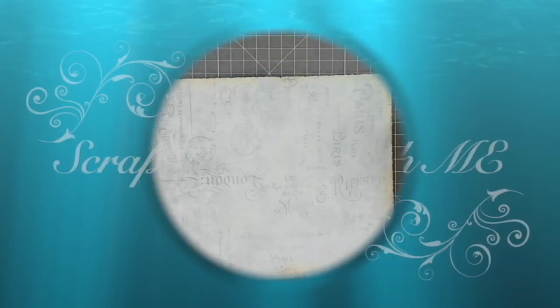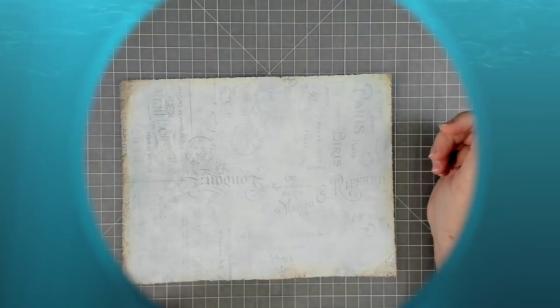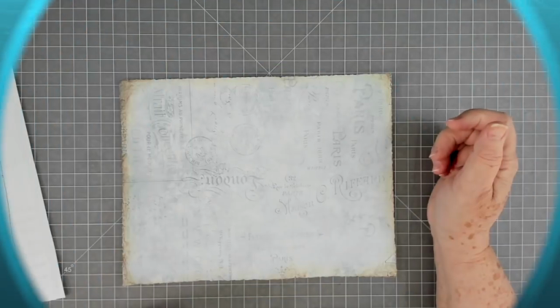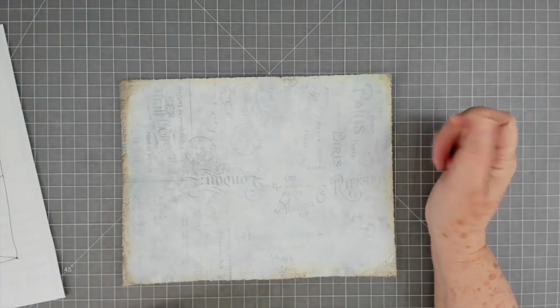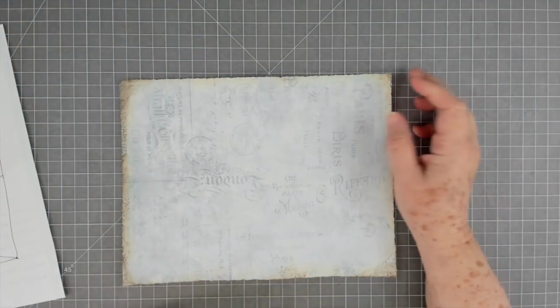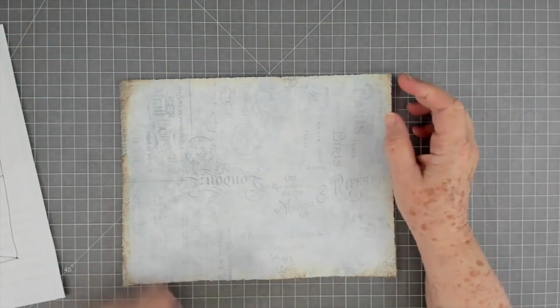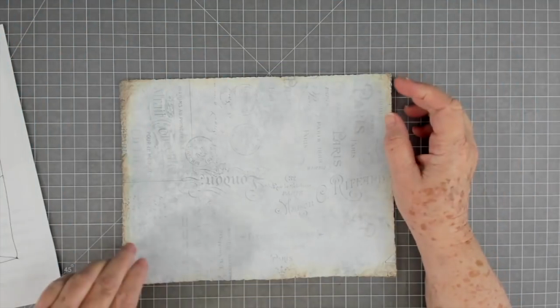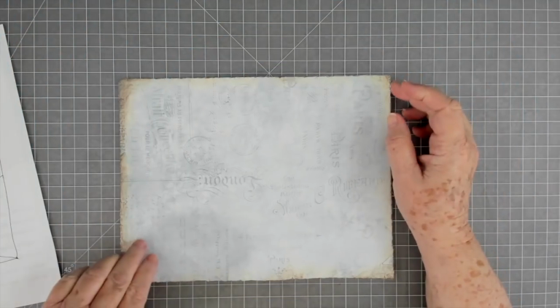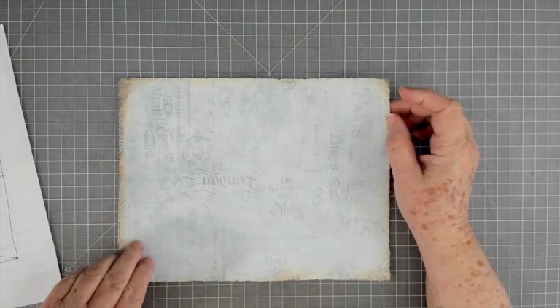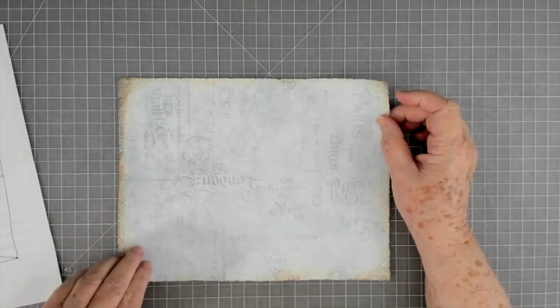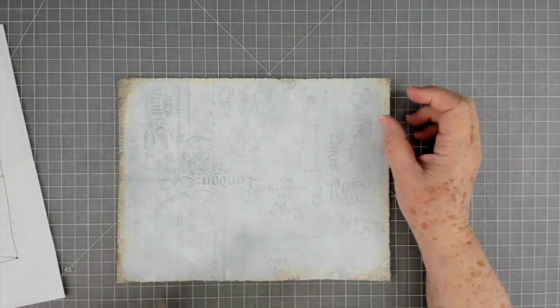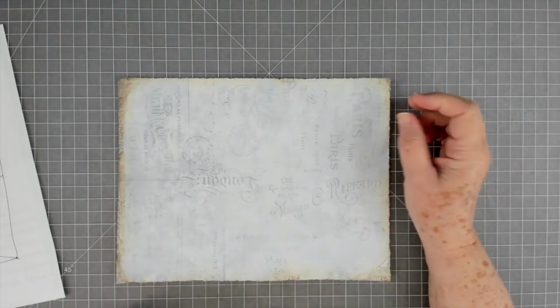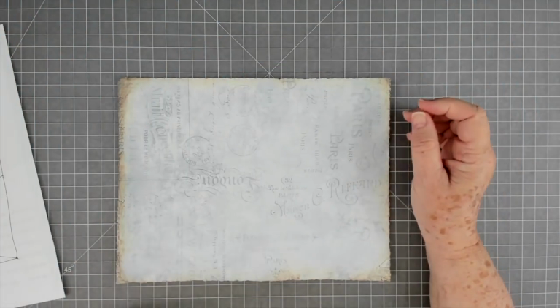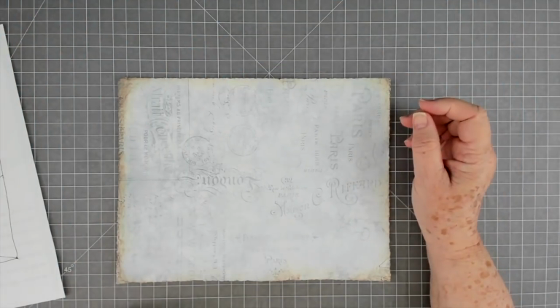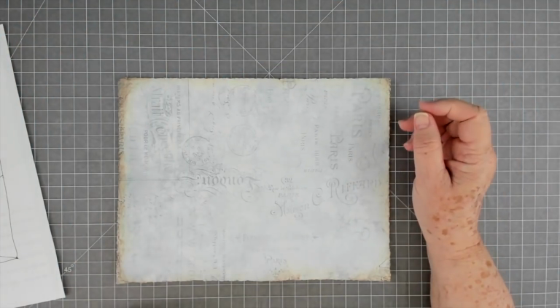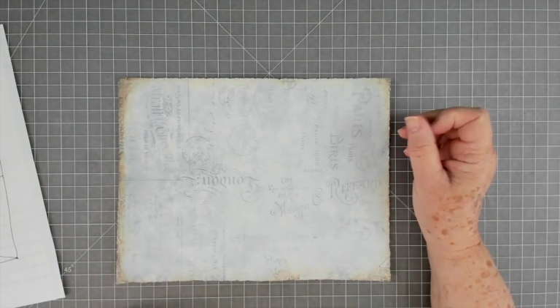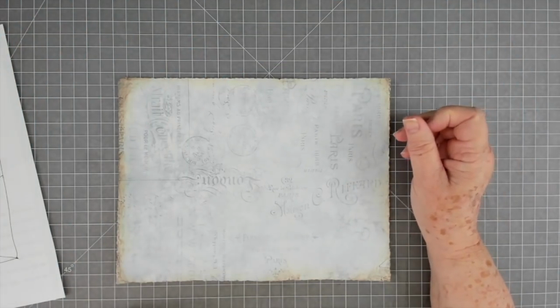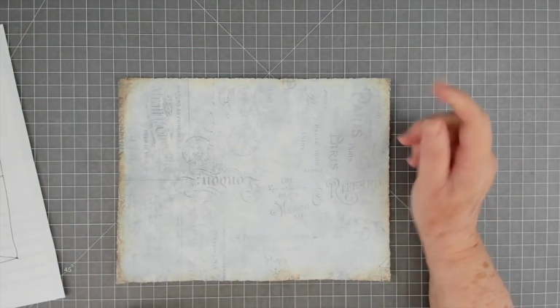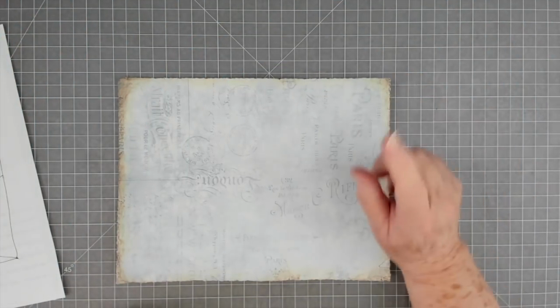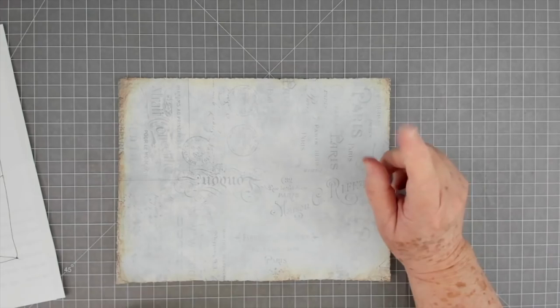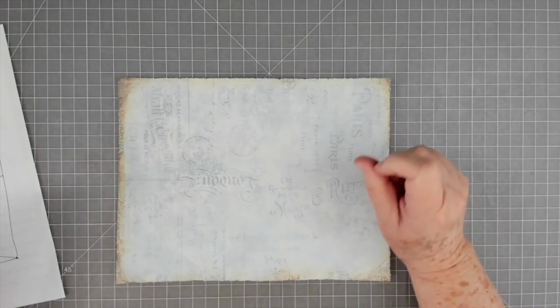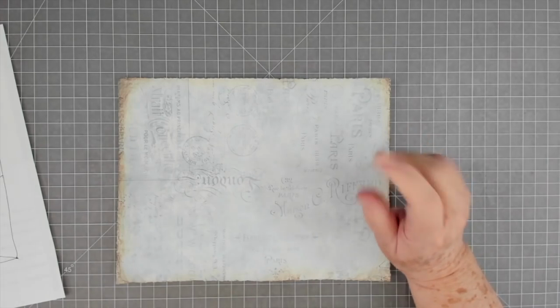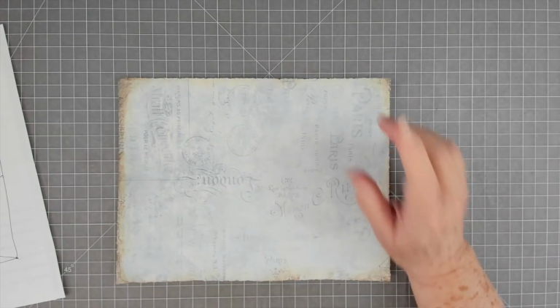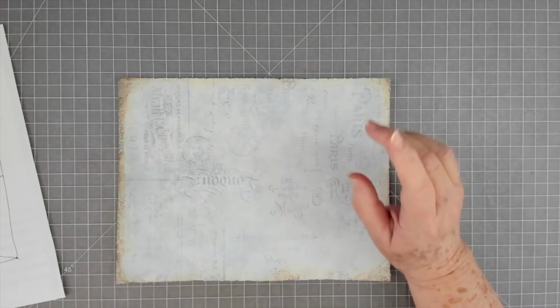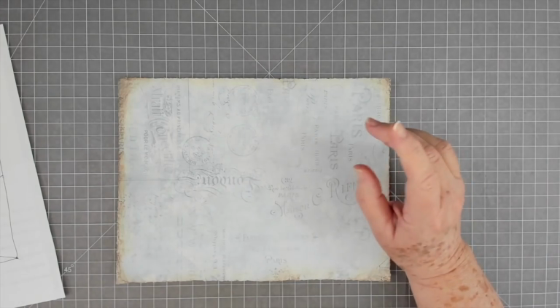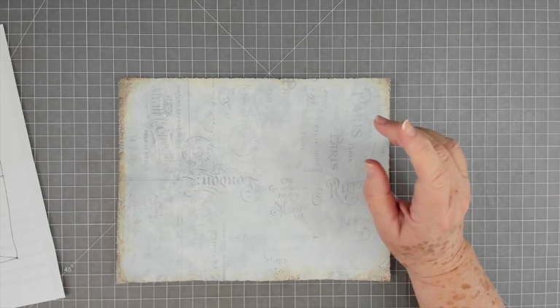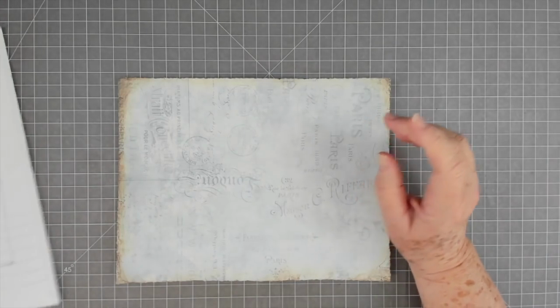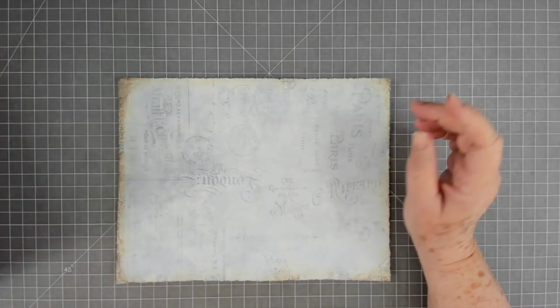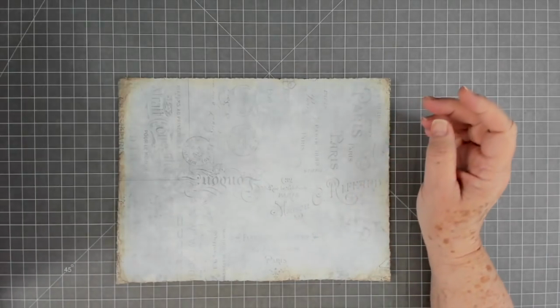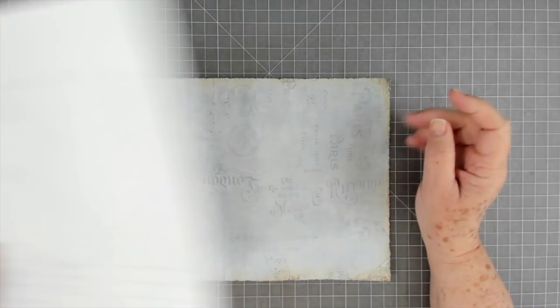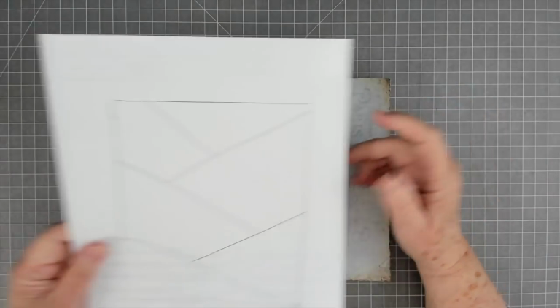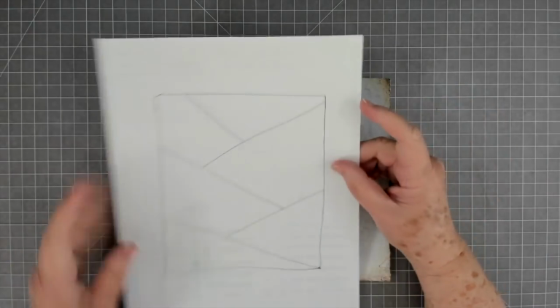Hey guys, this is Eve with Scrapbooking with Me and today we're going to do another page for our blue journal.